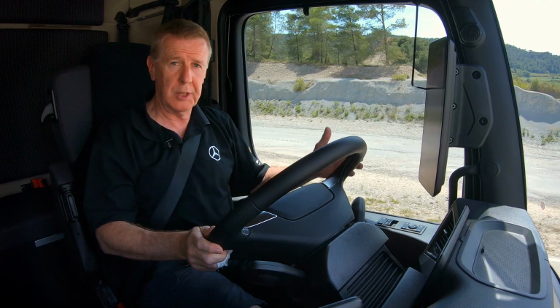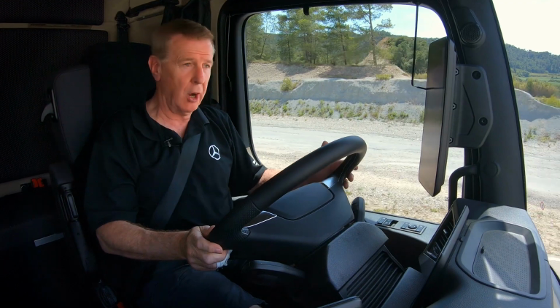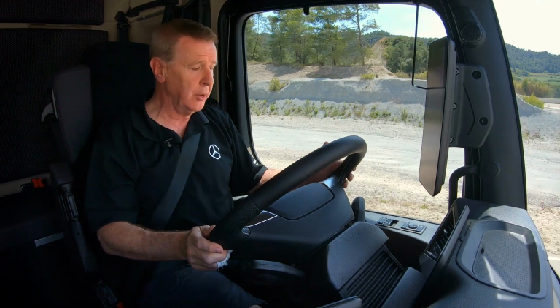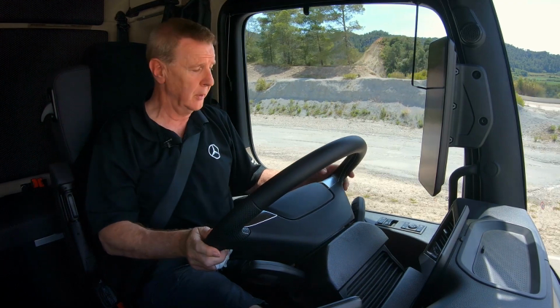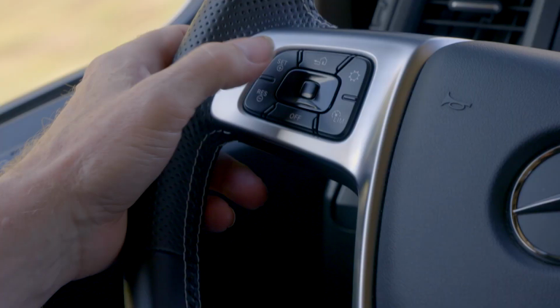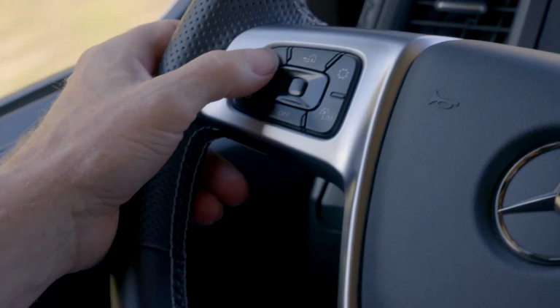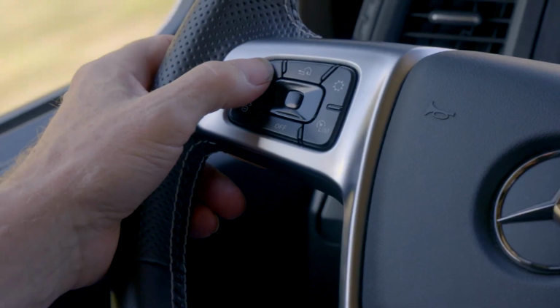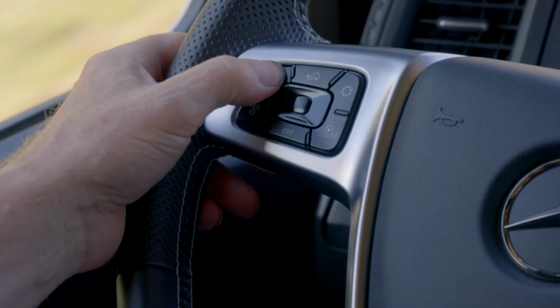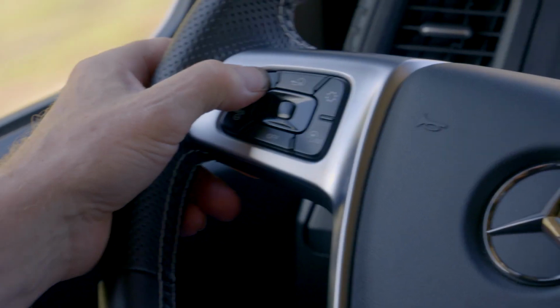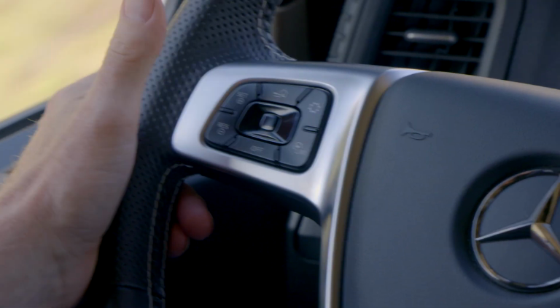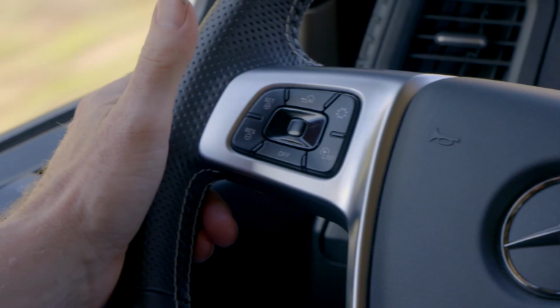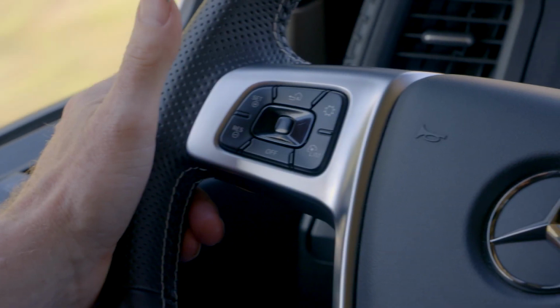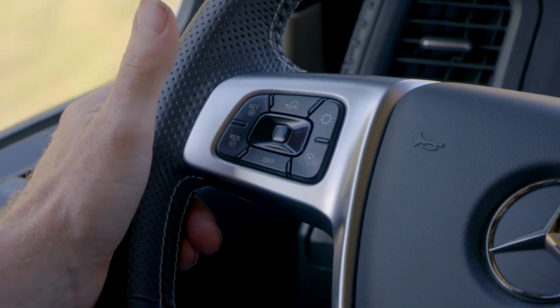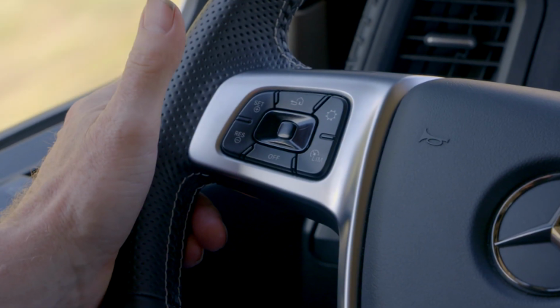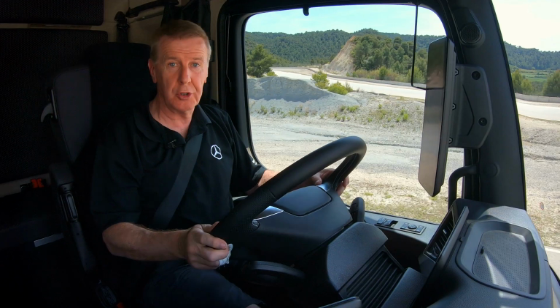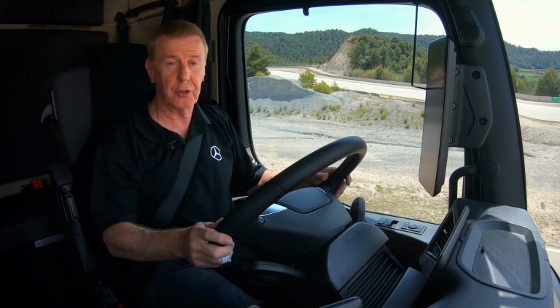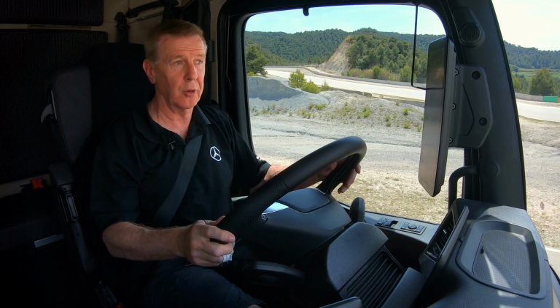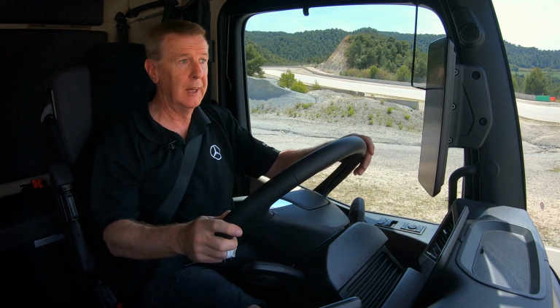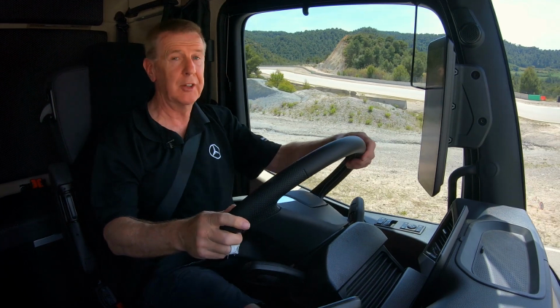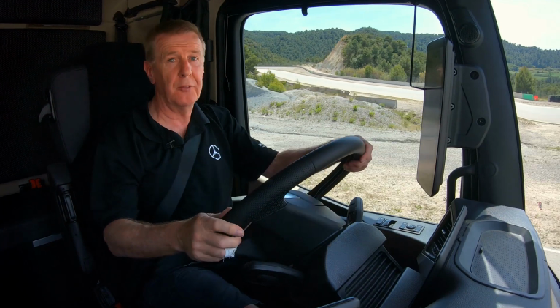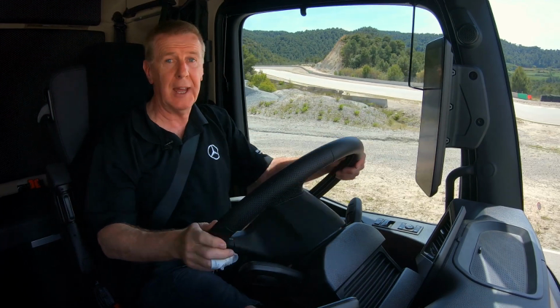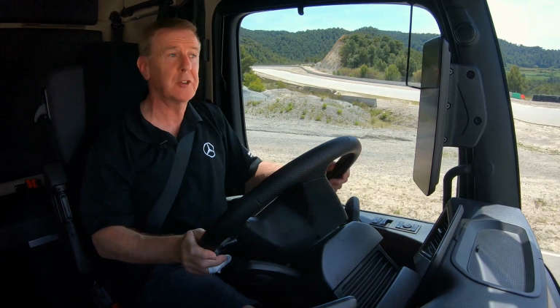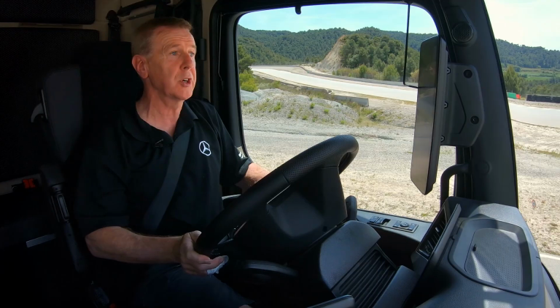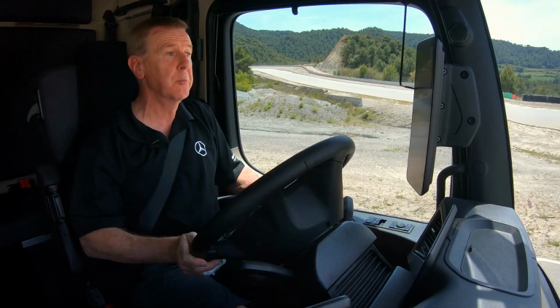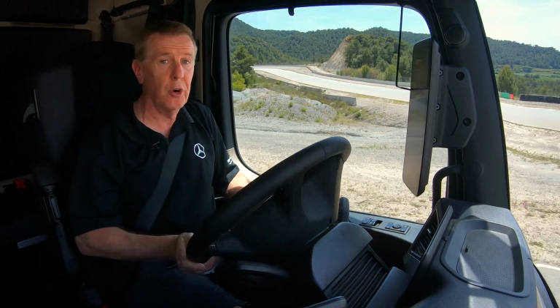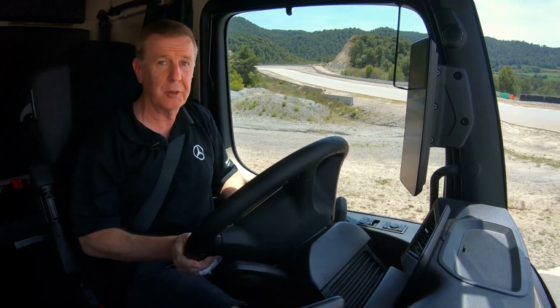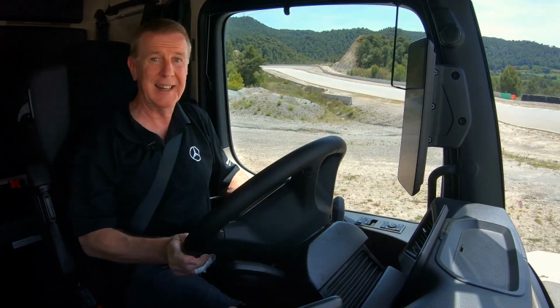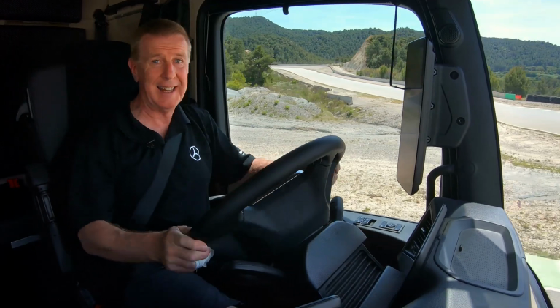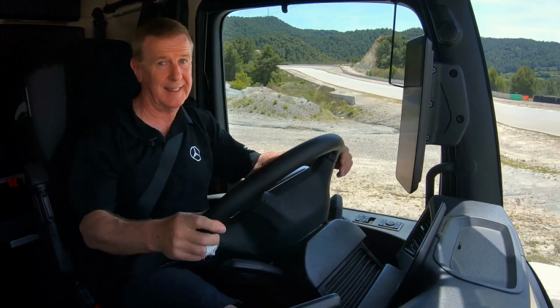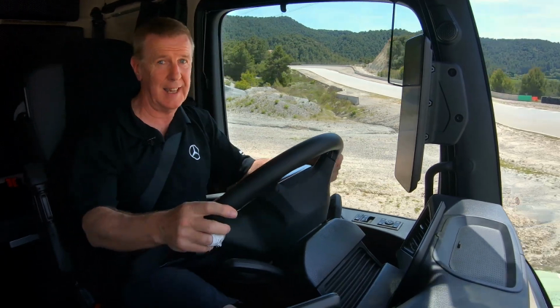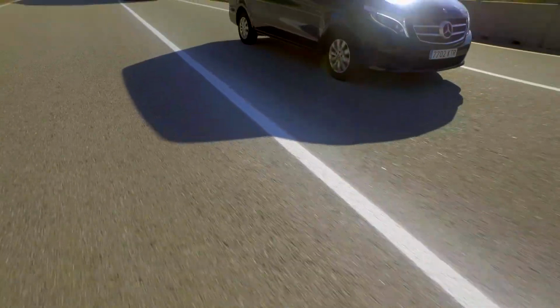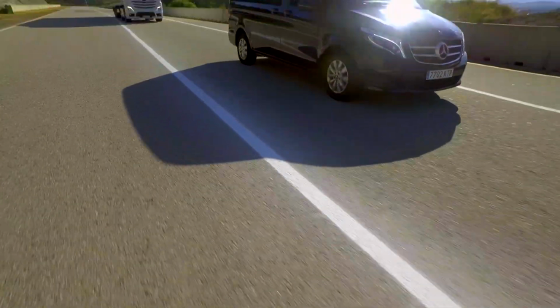To switch it on, press the set button on the cruise control. Don't forget this works from 0 to 90 kph.